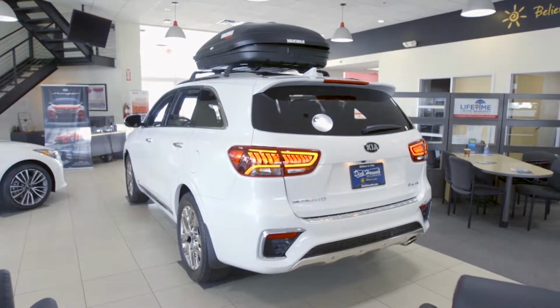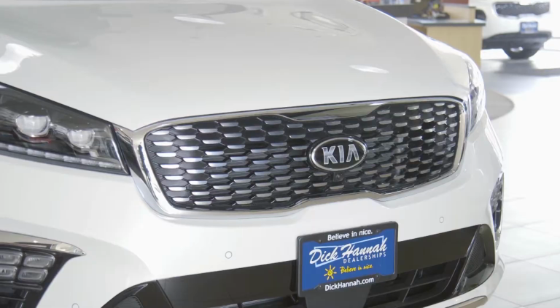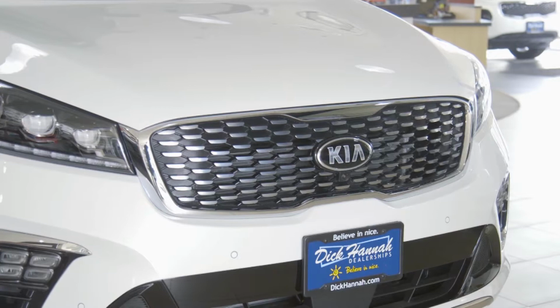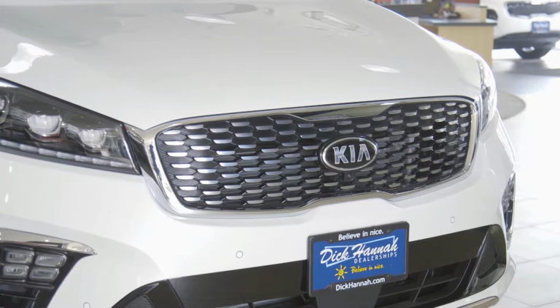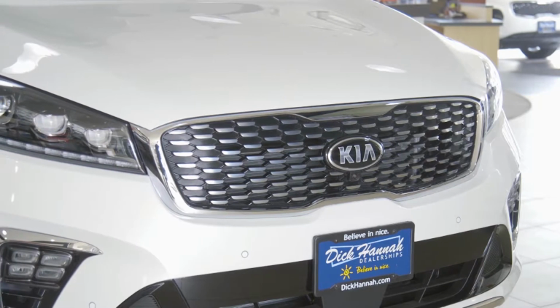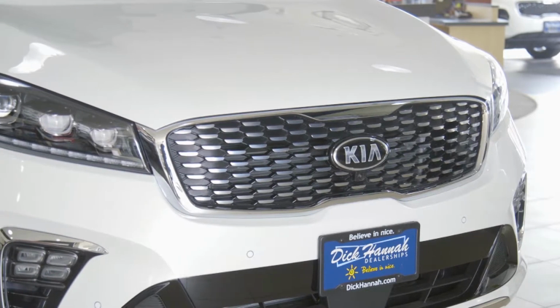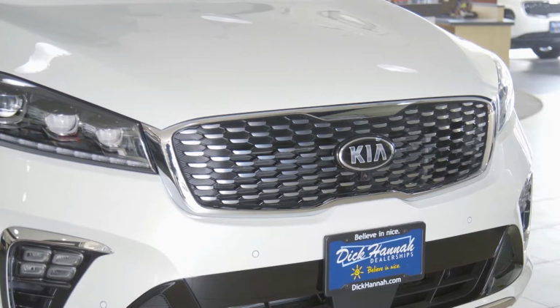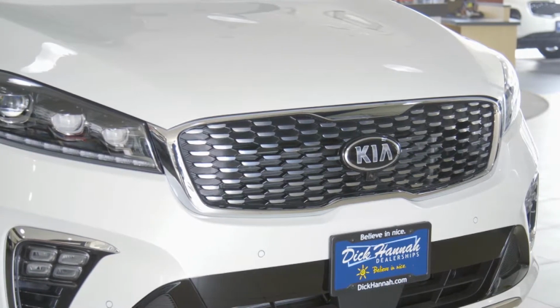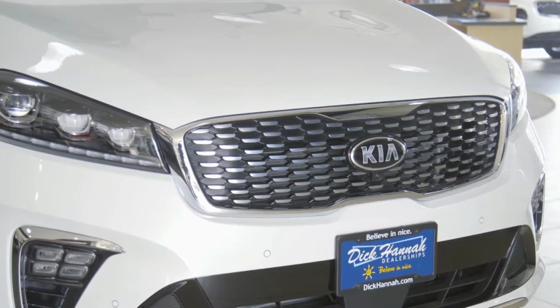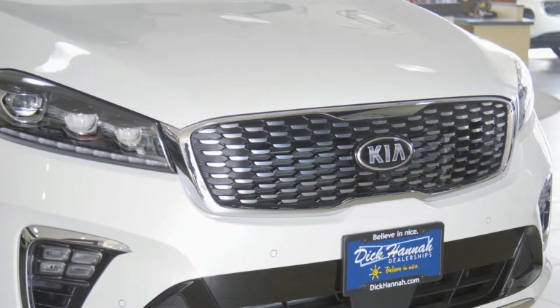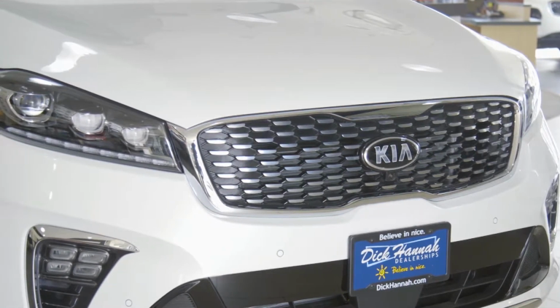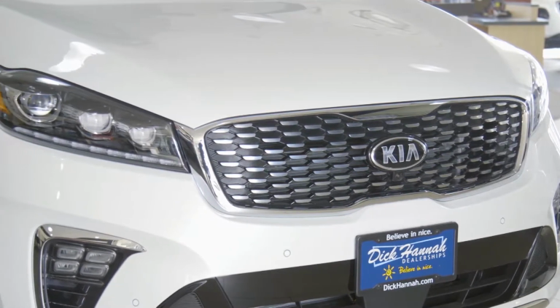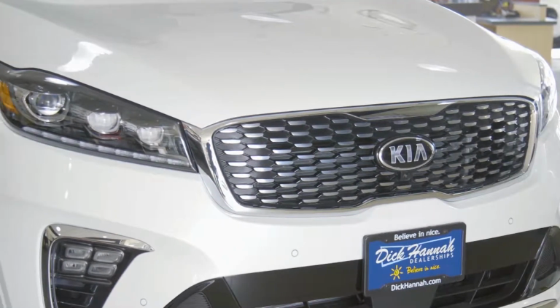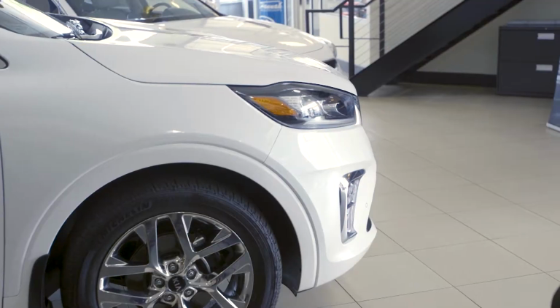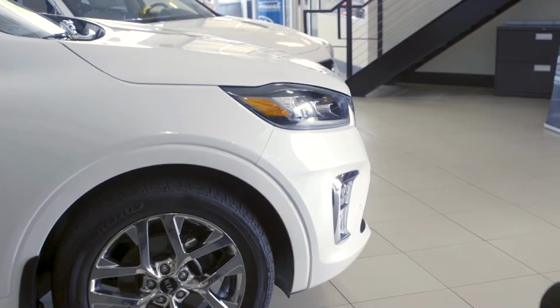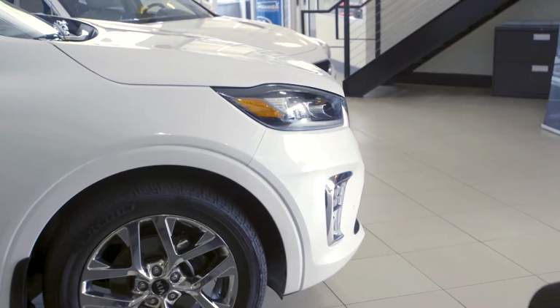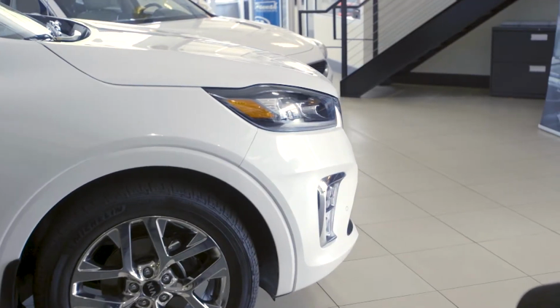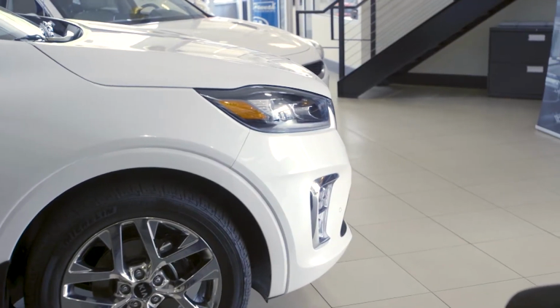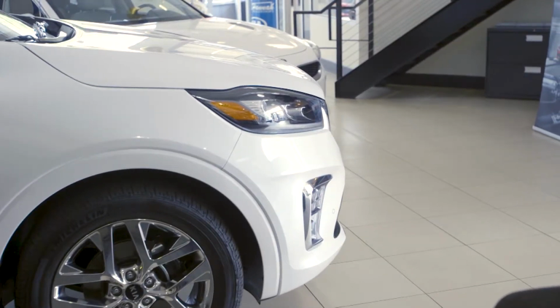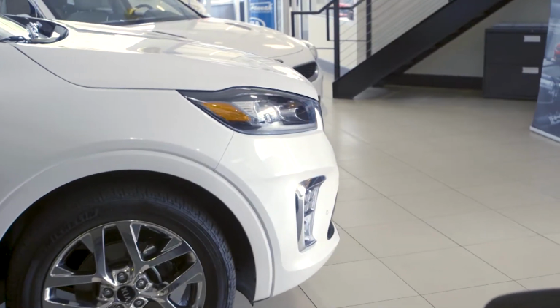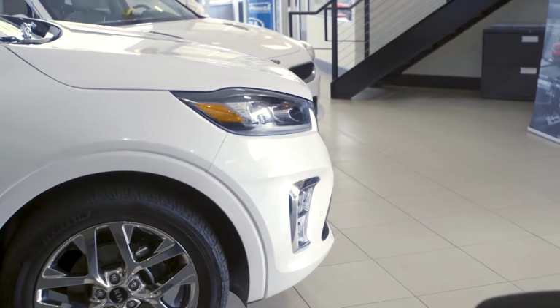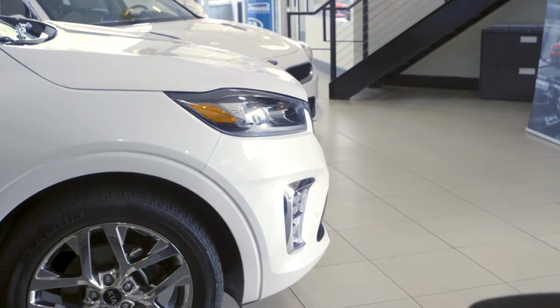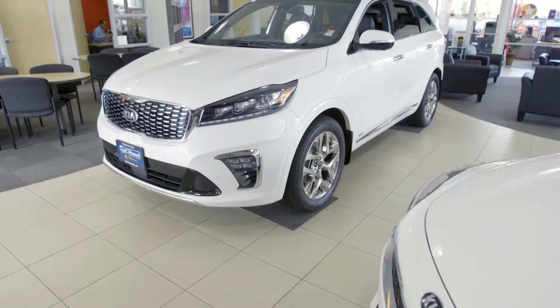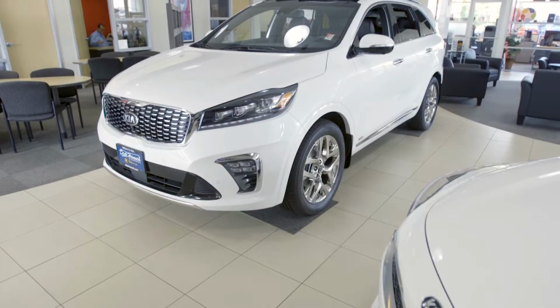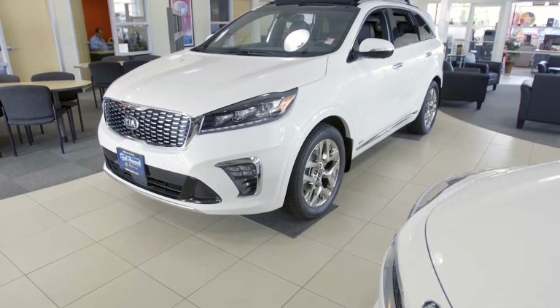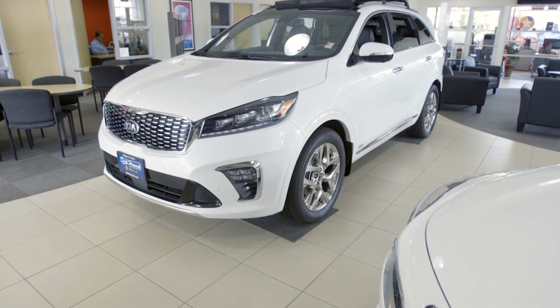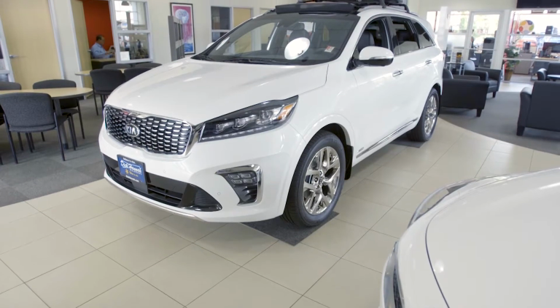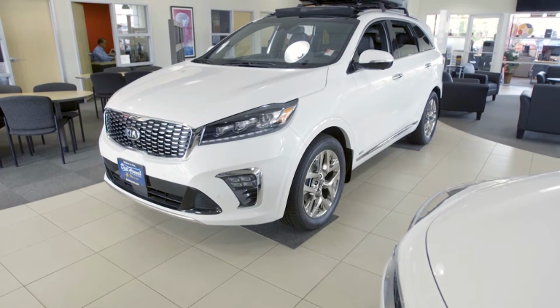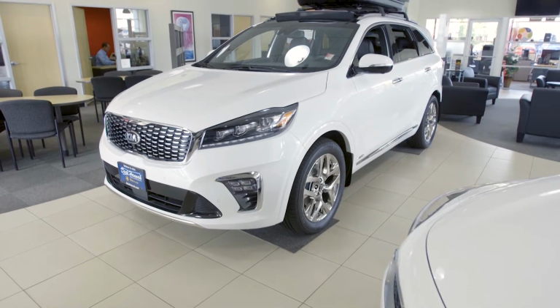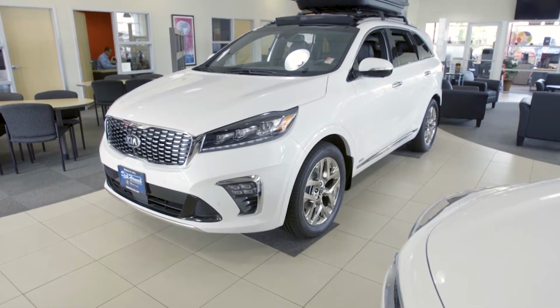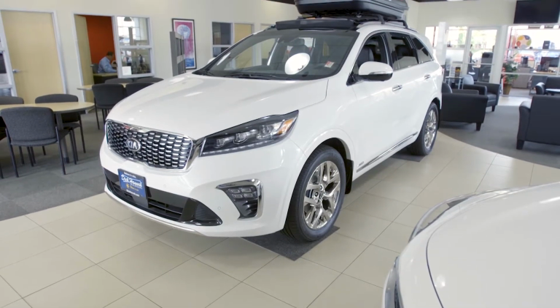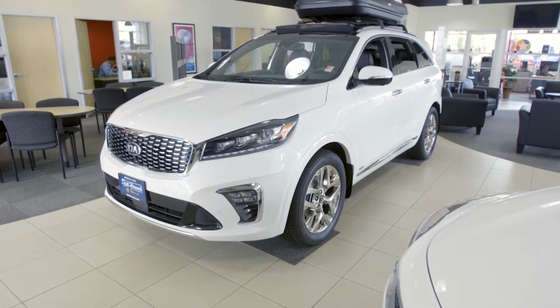Here are your front parking sensors to give you an audible alert when you're pulling into a parking space, to let you know your distance when you're pulling forward.